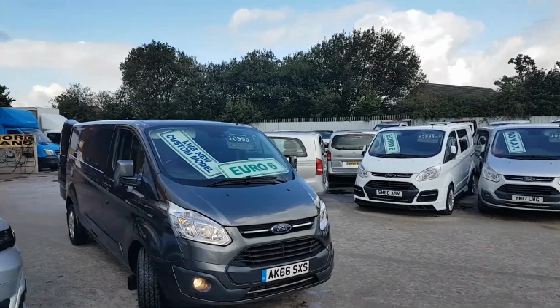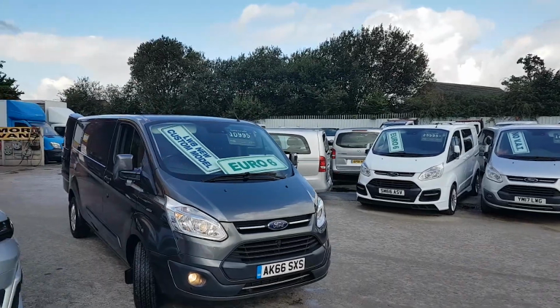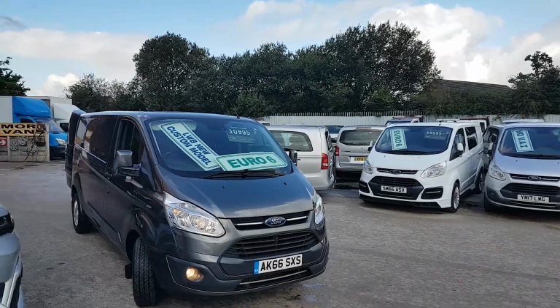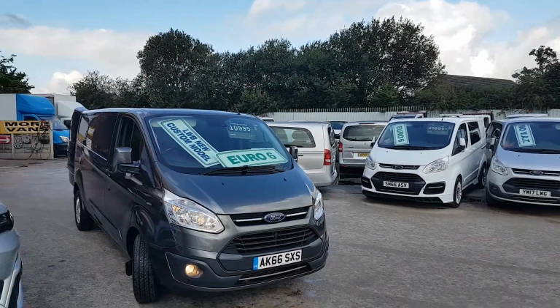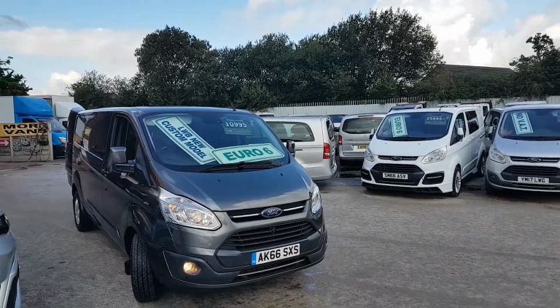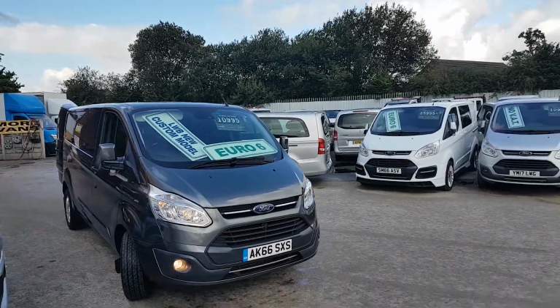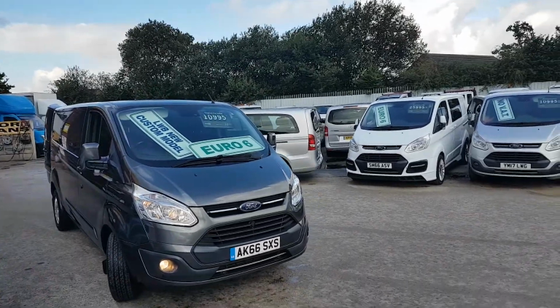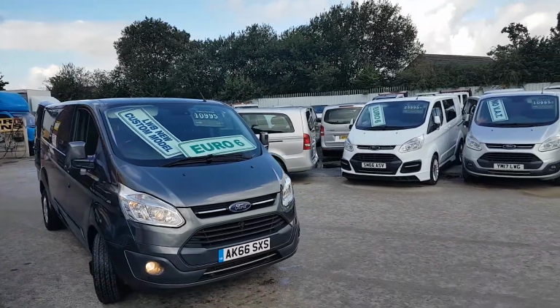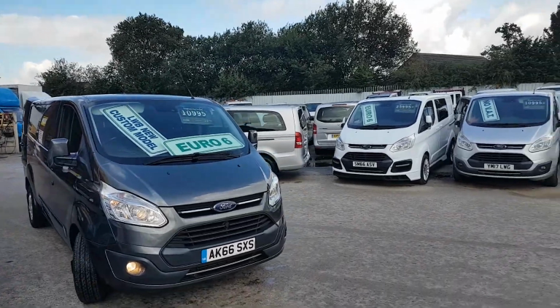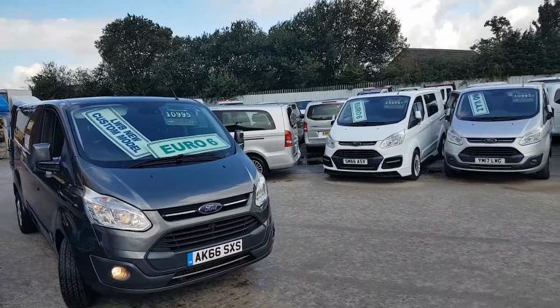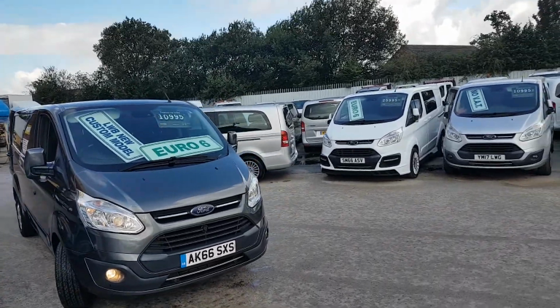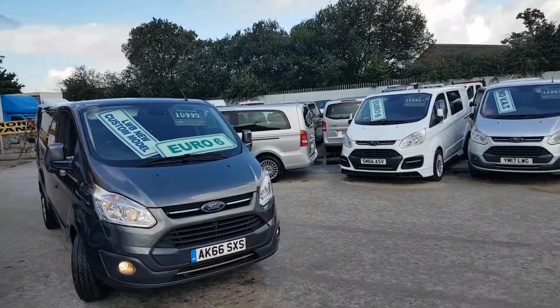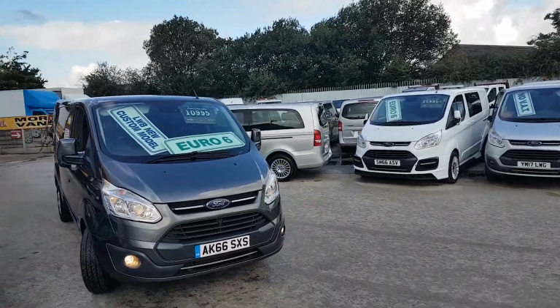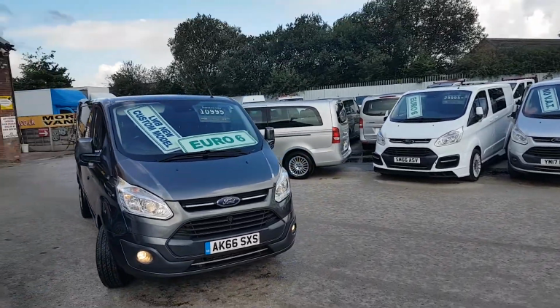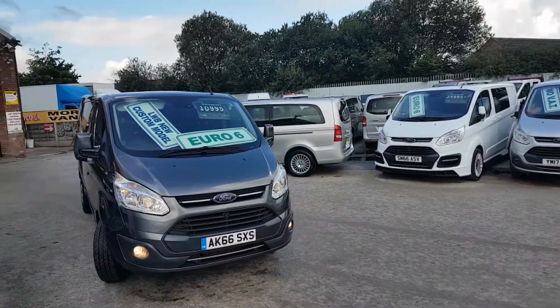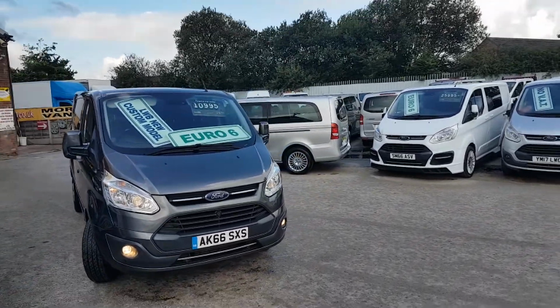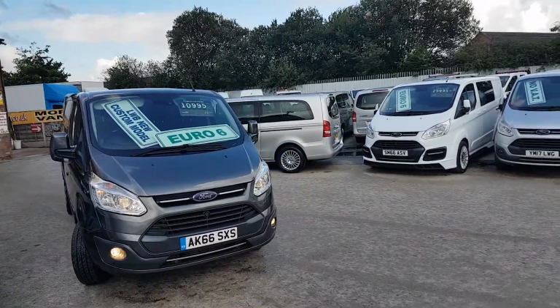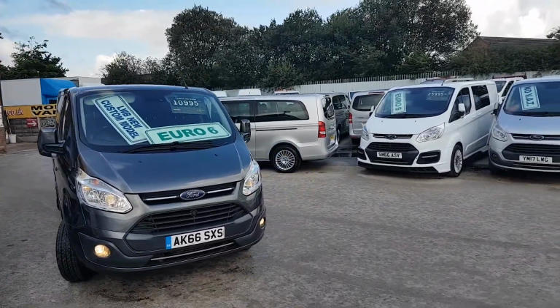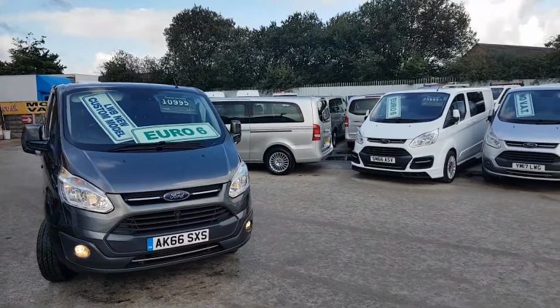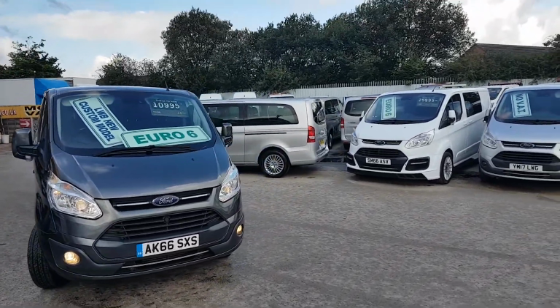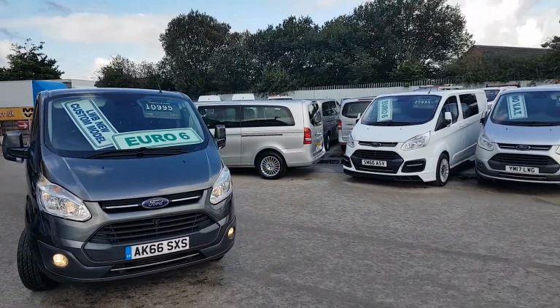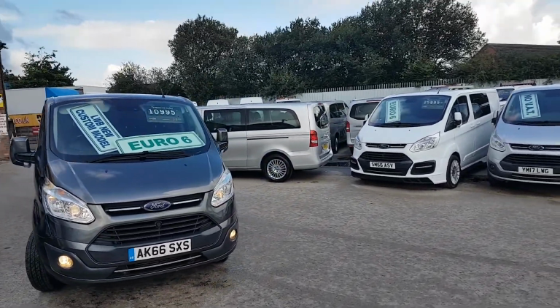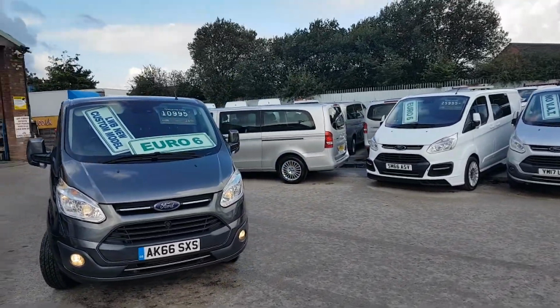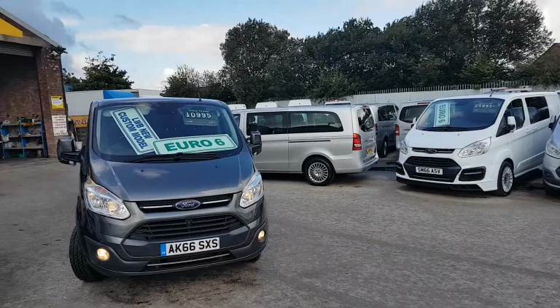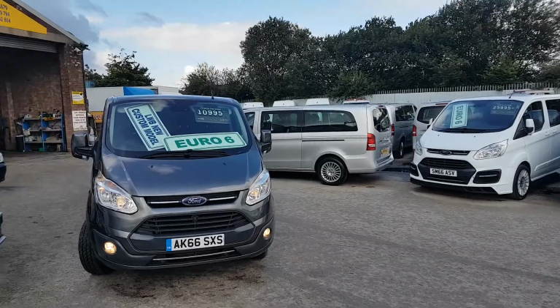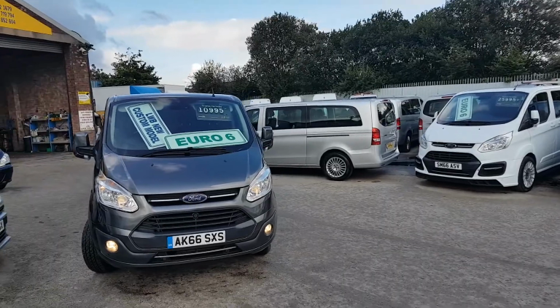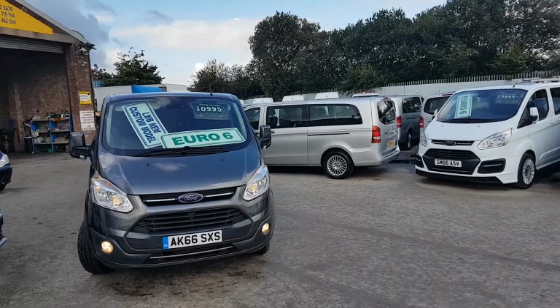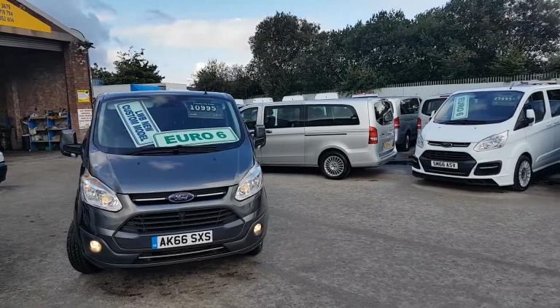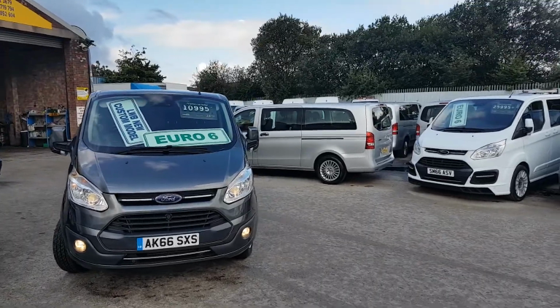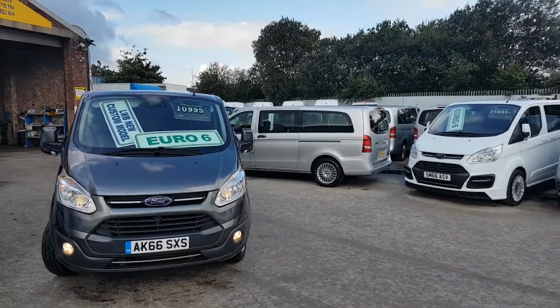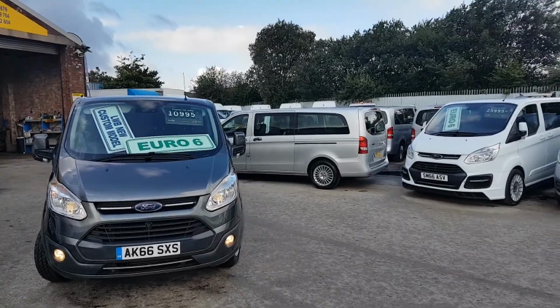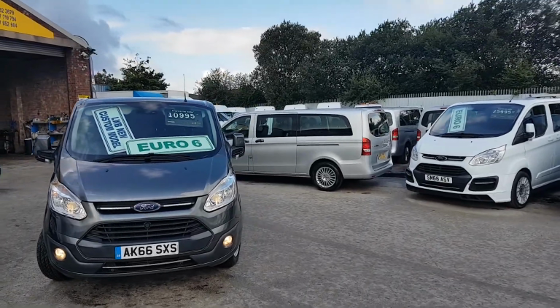Welcome to JNS Commercial Van Sales Limited. Thank you for tuning in to the YouTube channel.